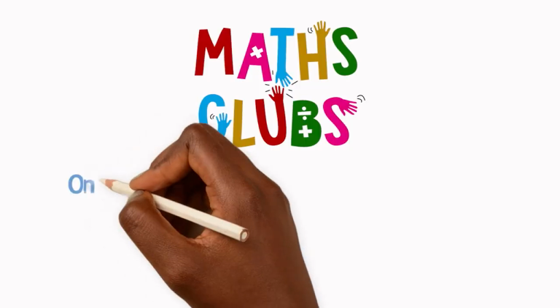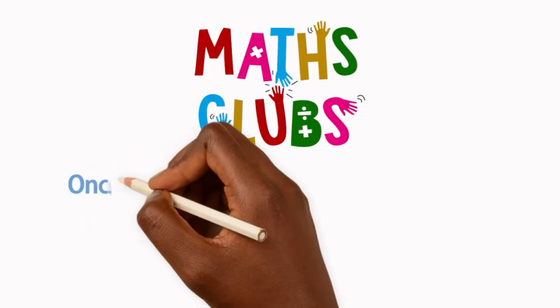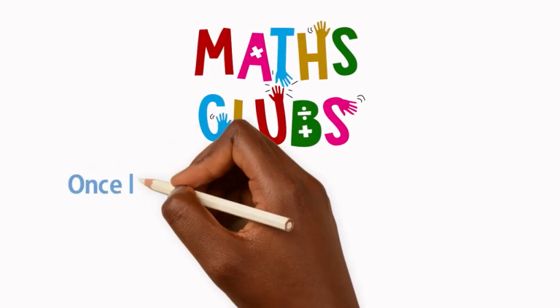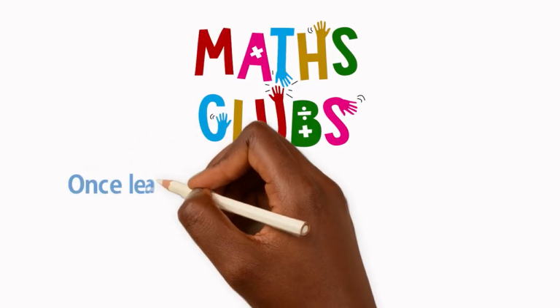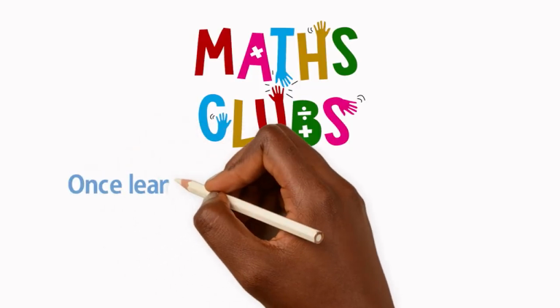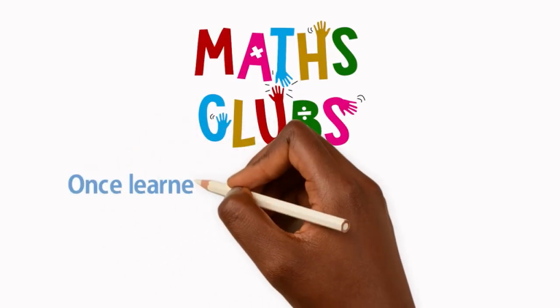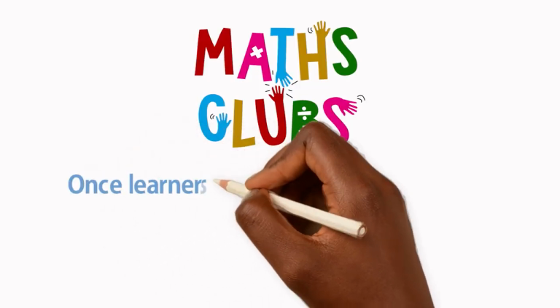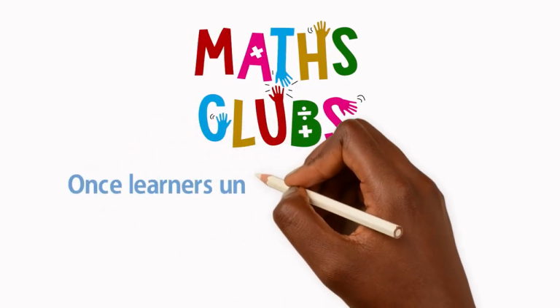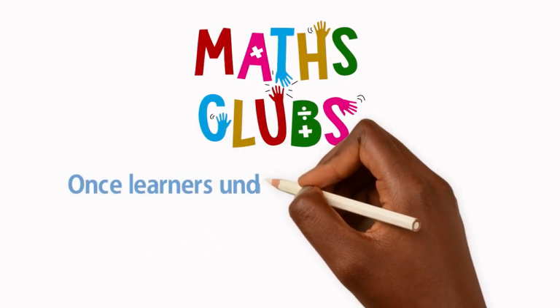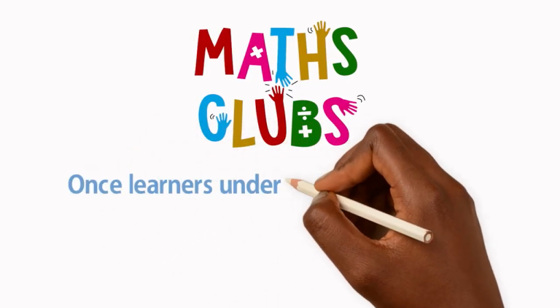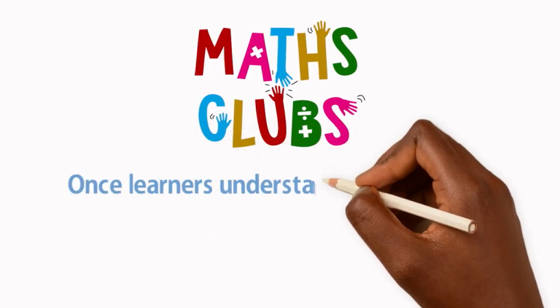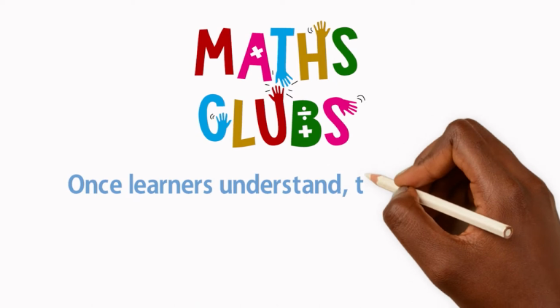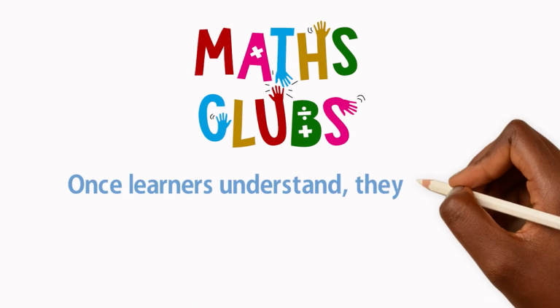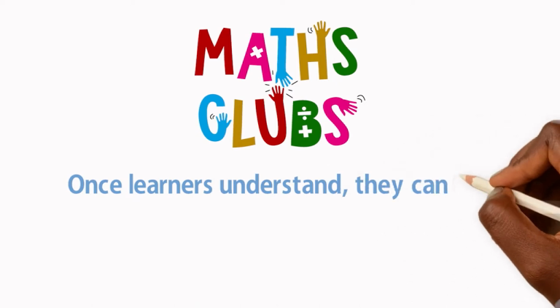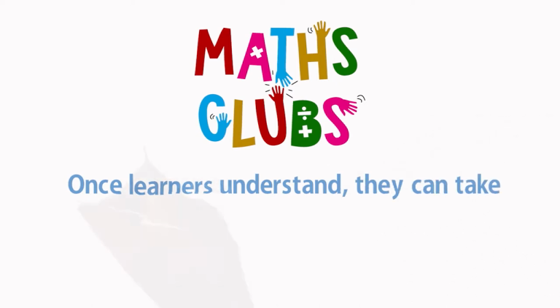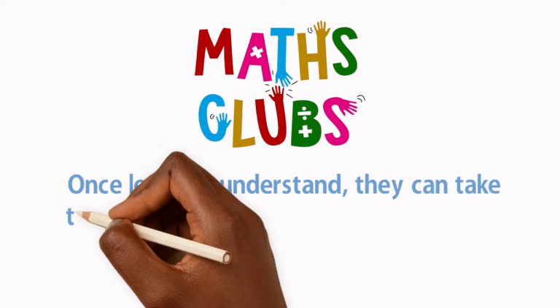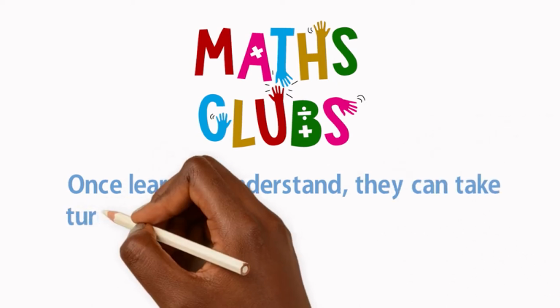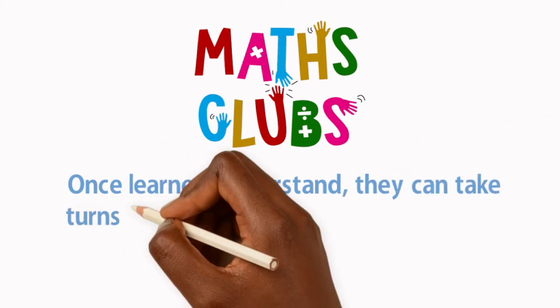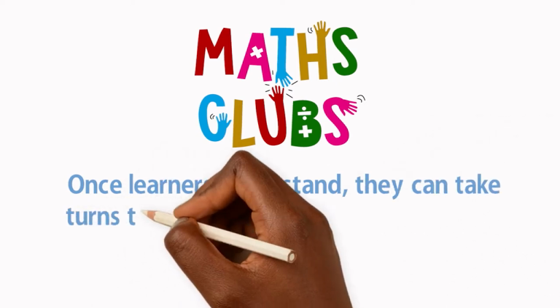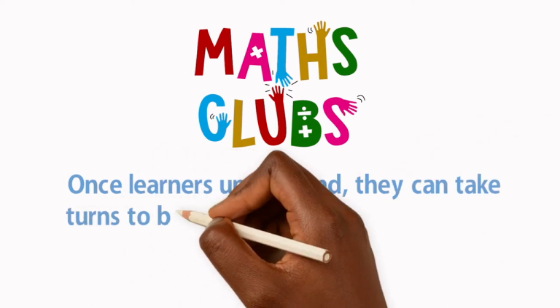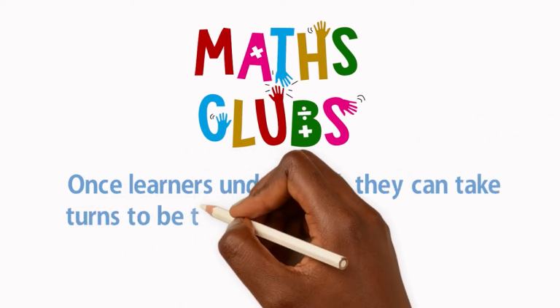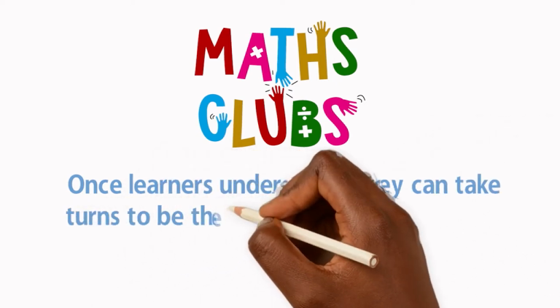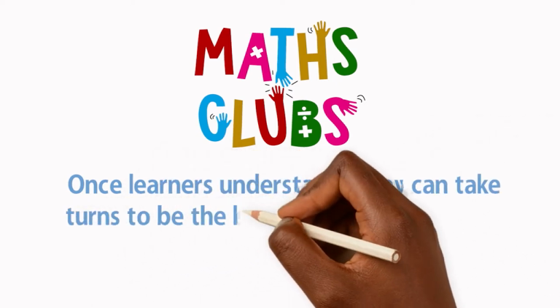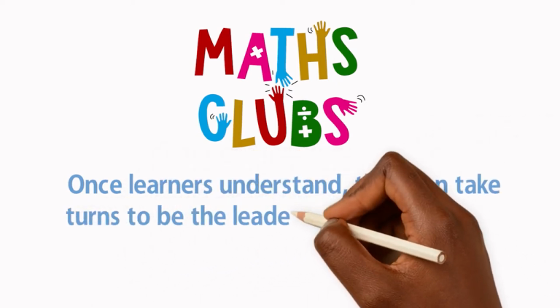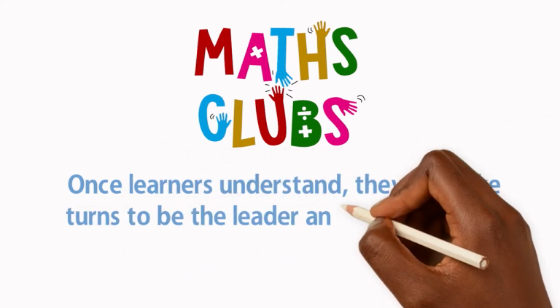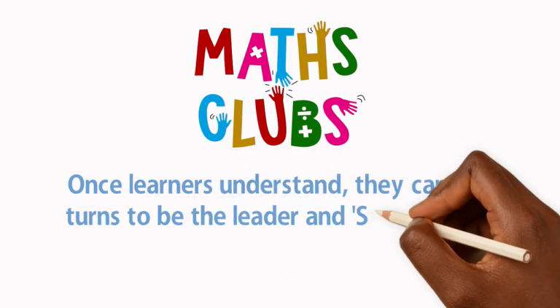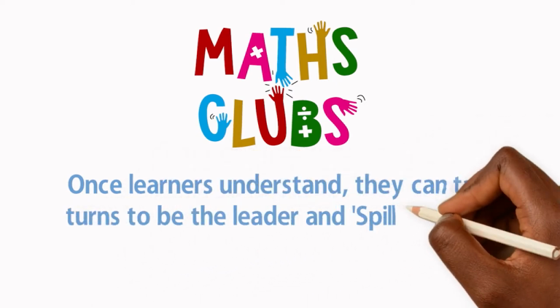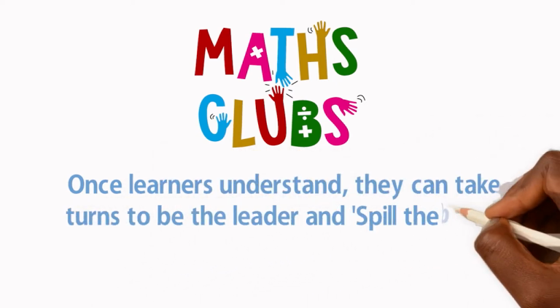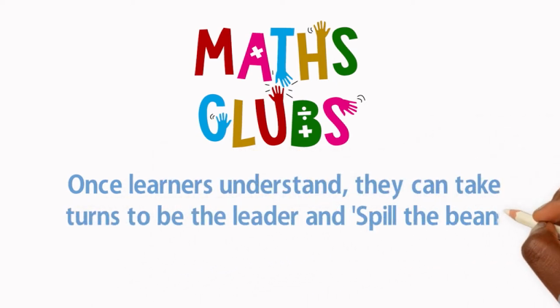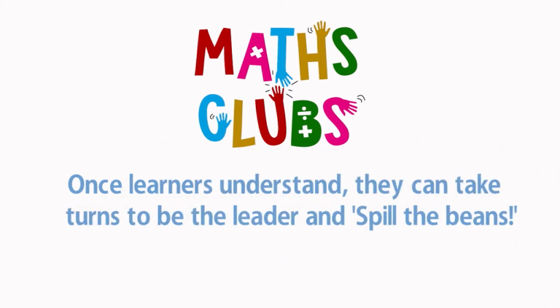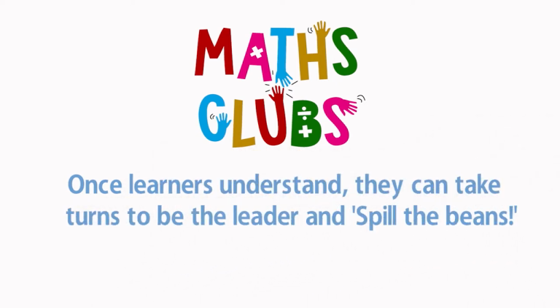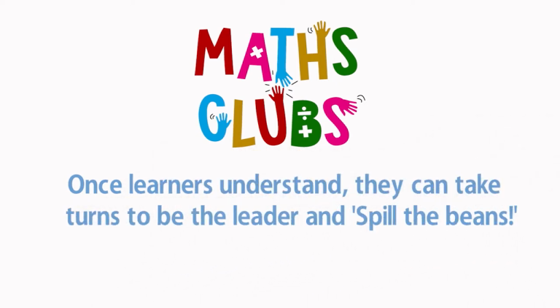Once learners understand, they can take turns to be the leader and spill the beans.